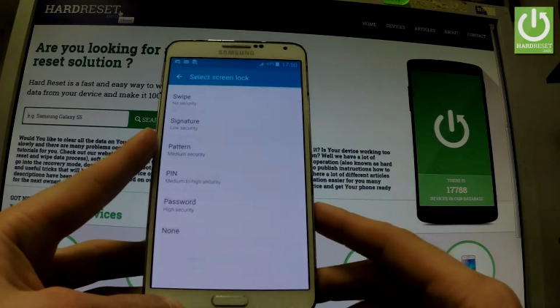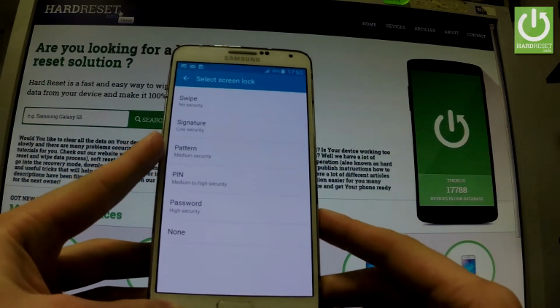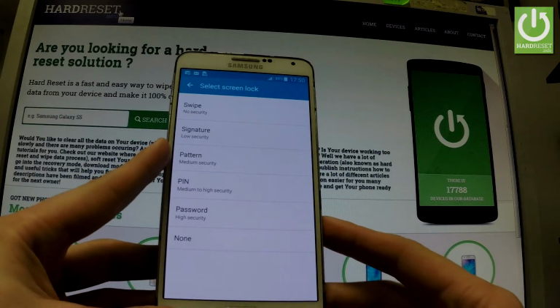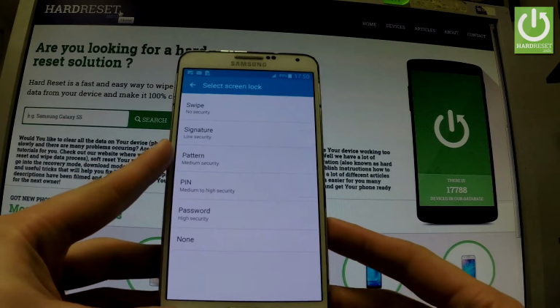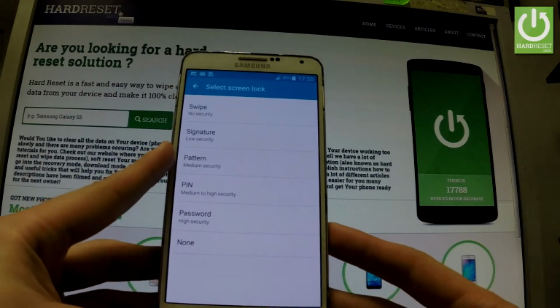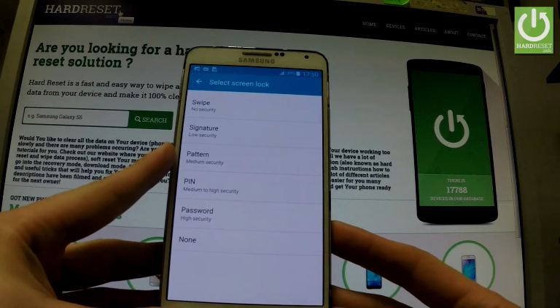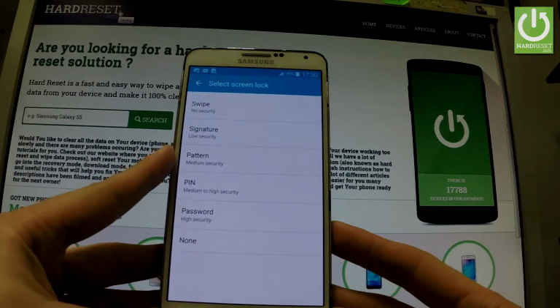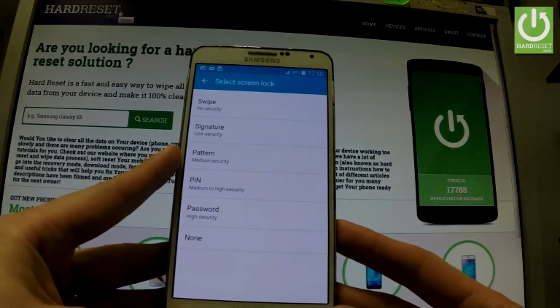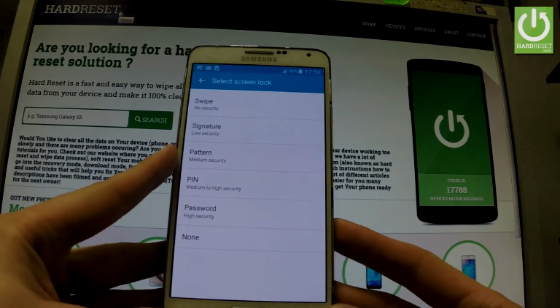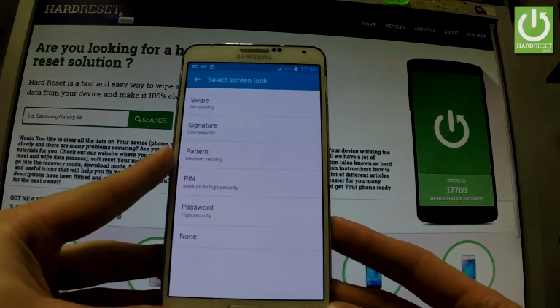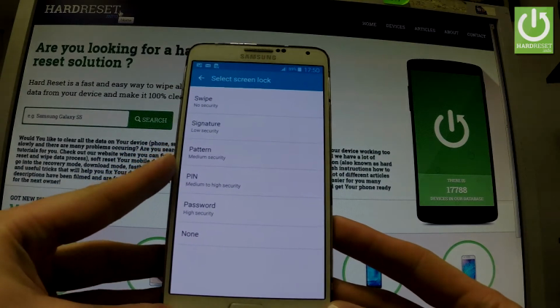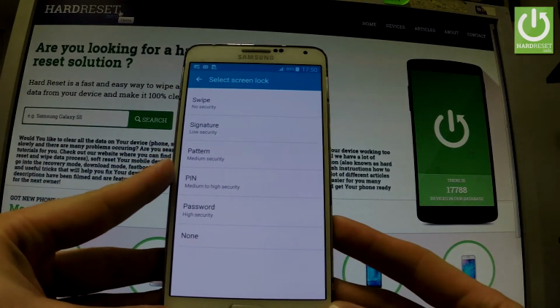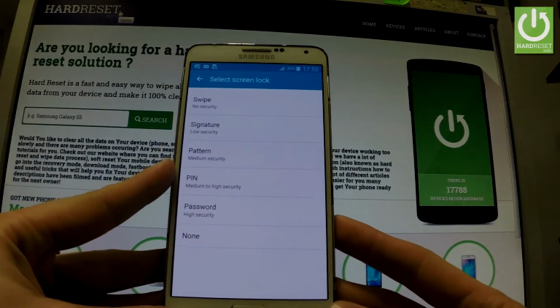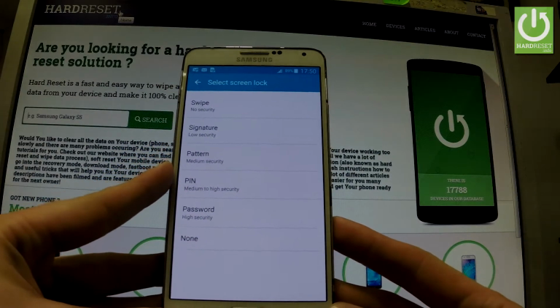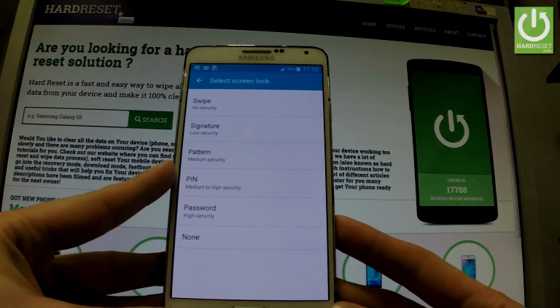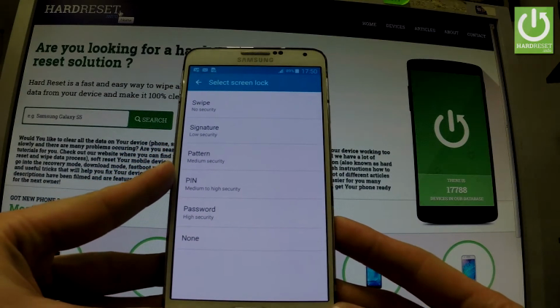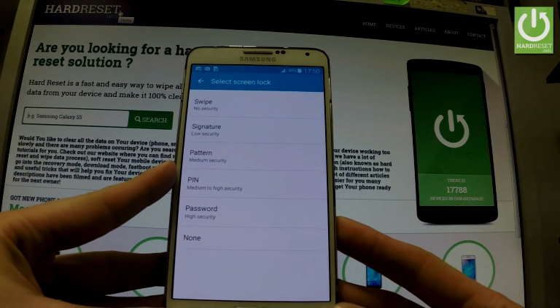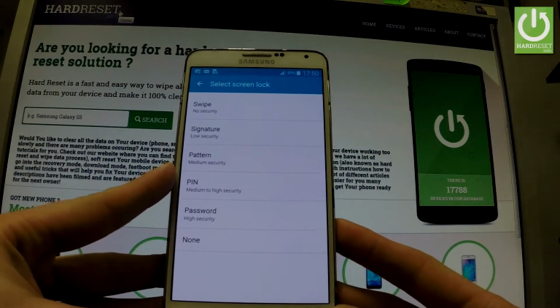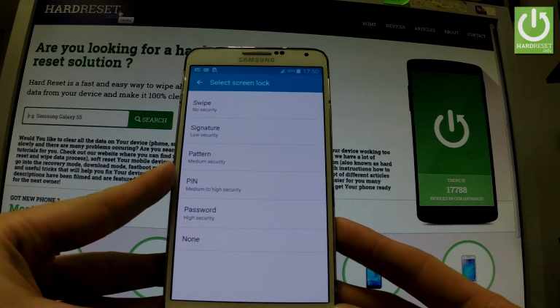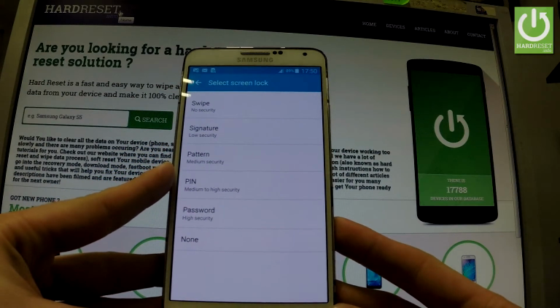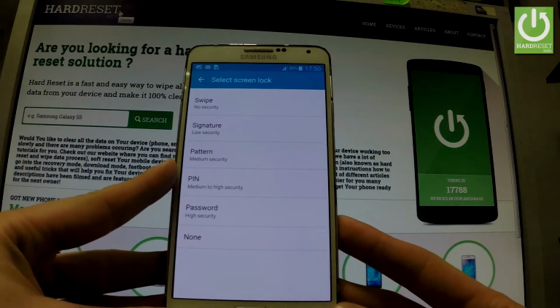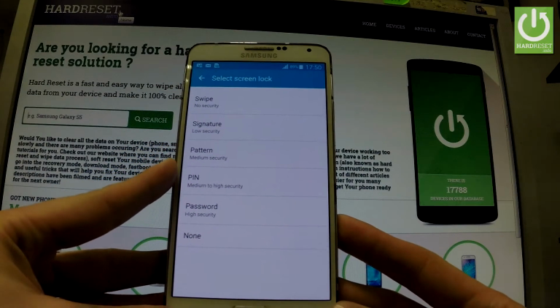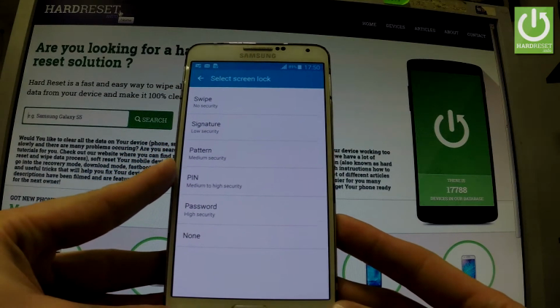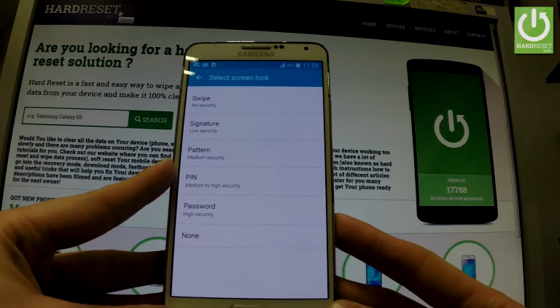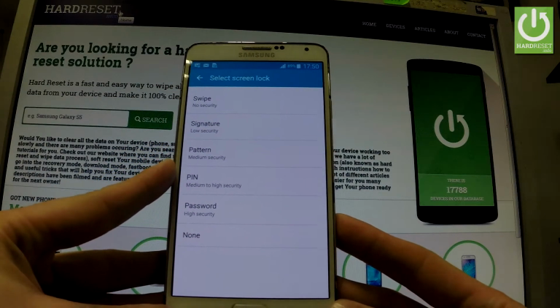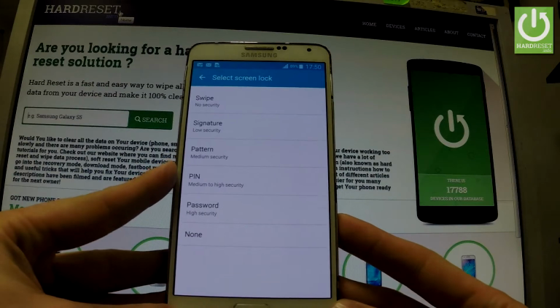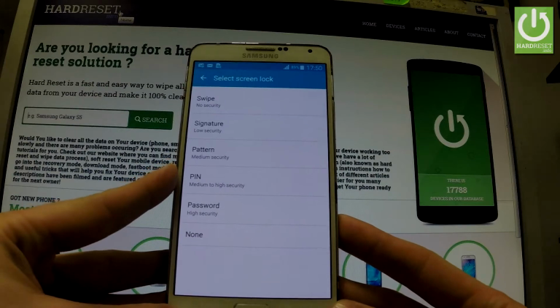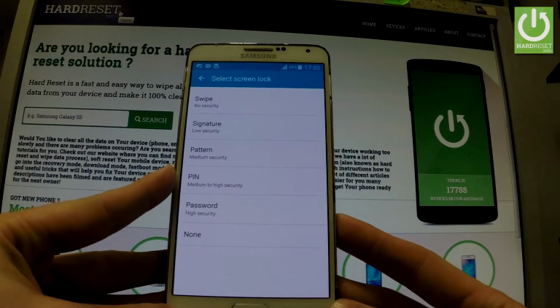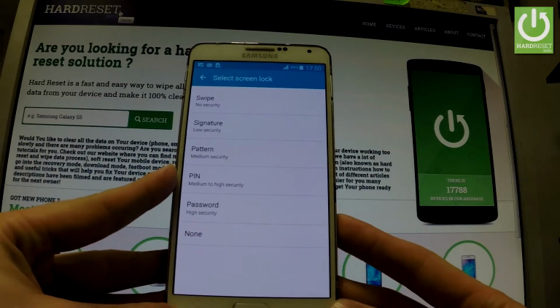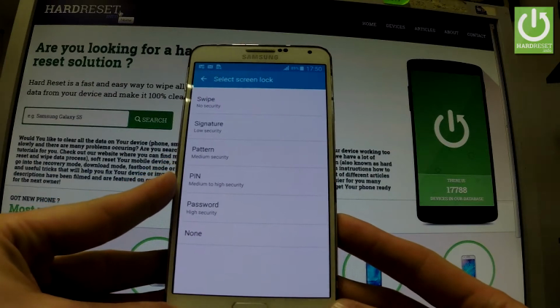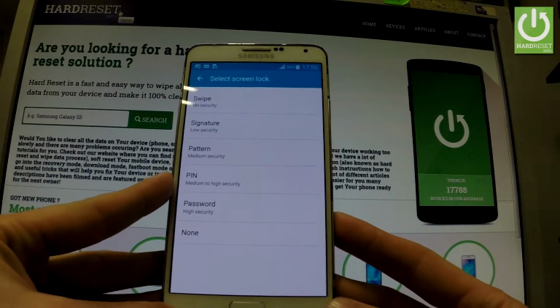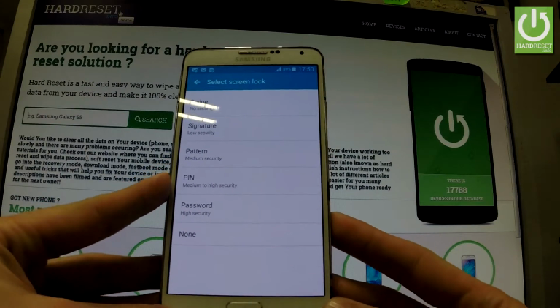As you can see, now you have to decide whether you would like to use swipe, signature, pattern, pin, password, or none.